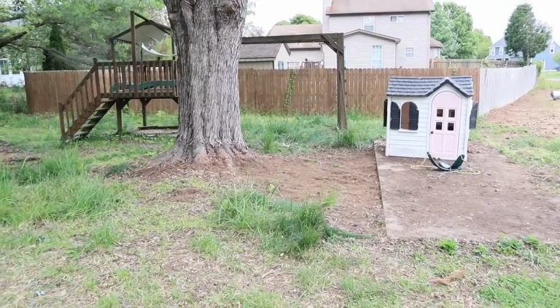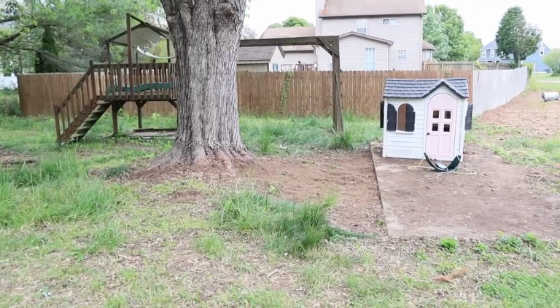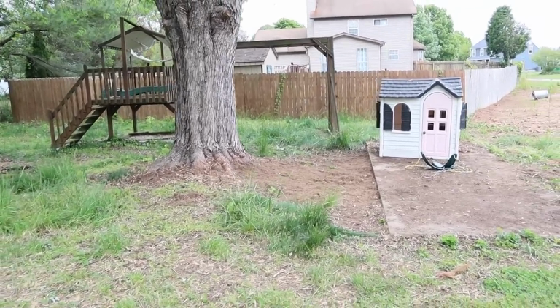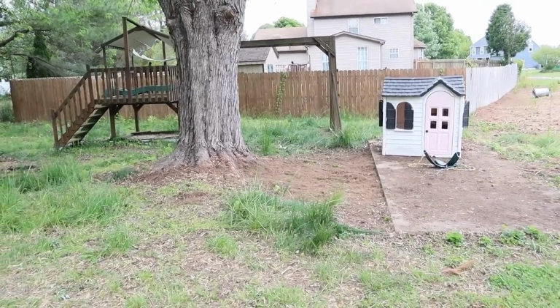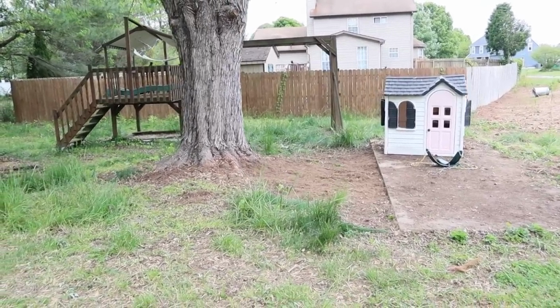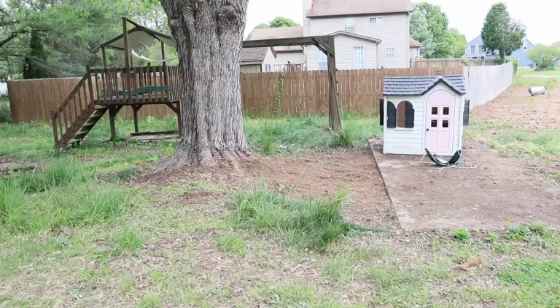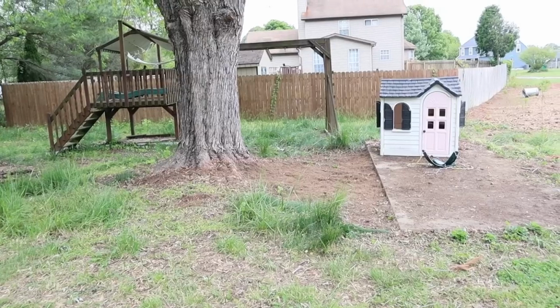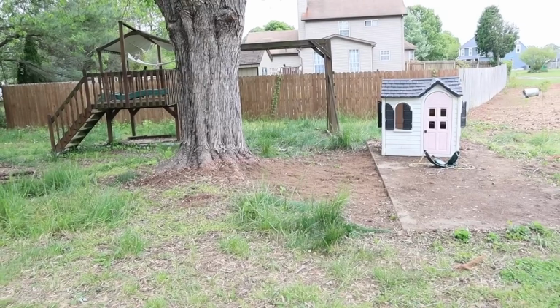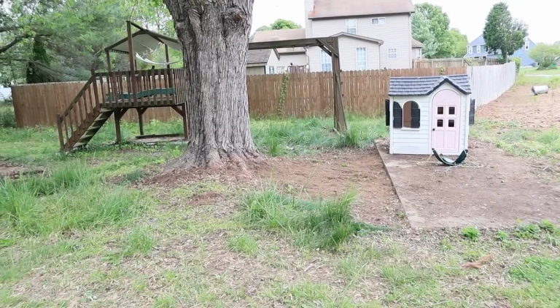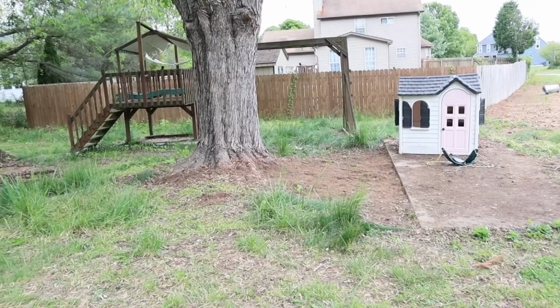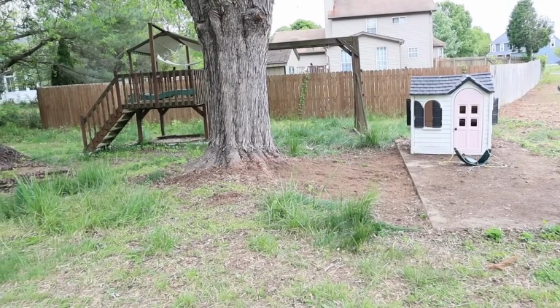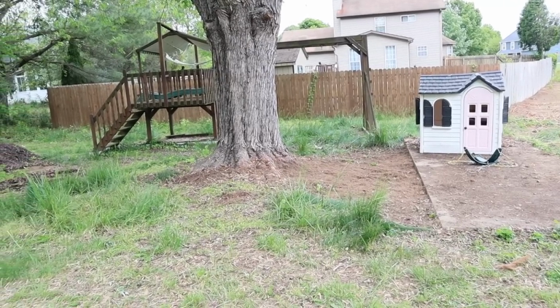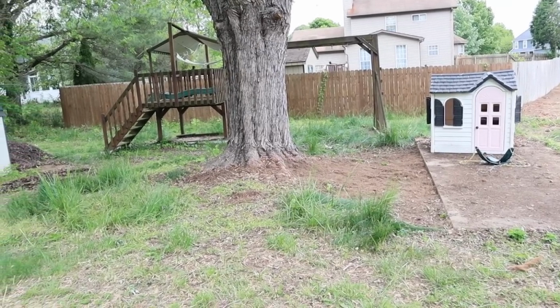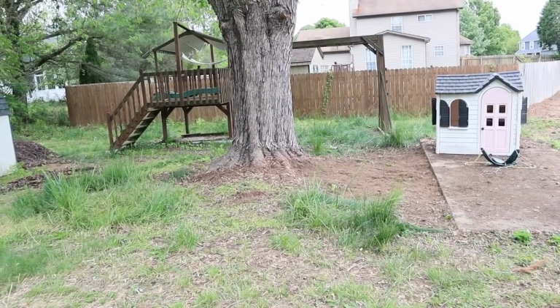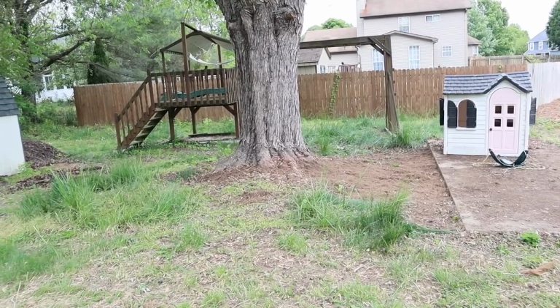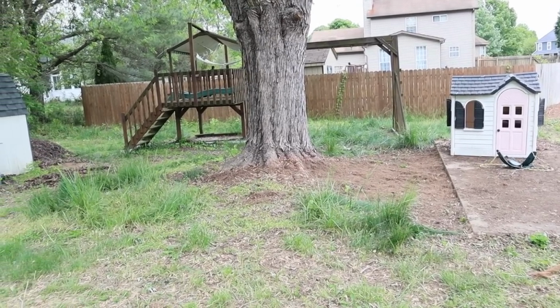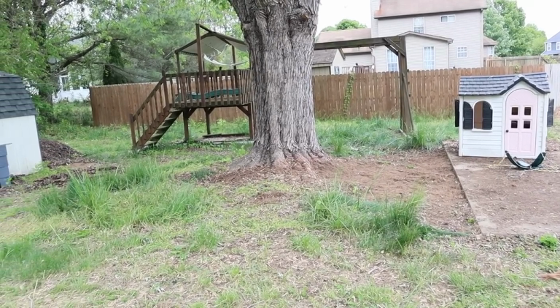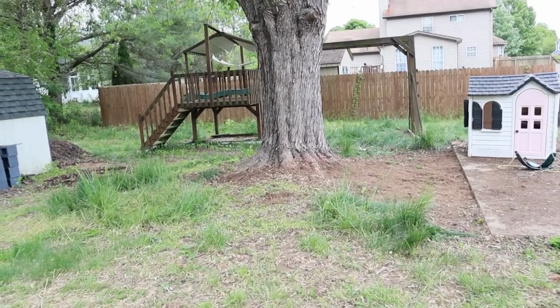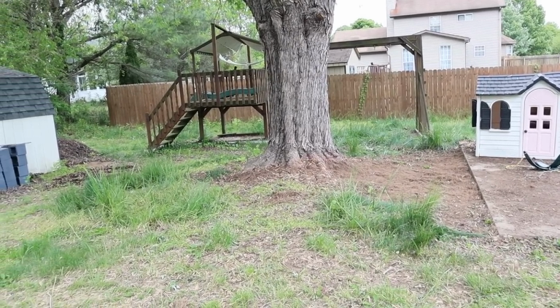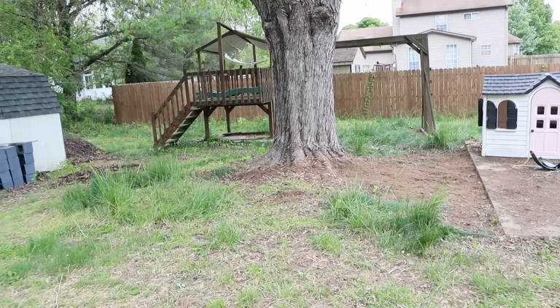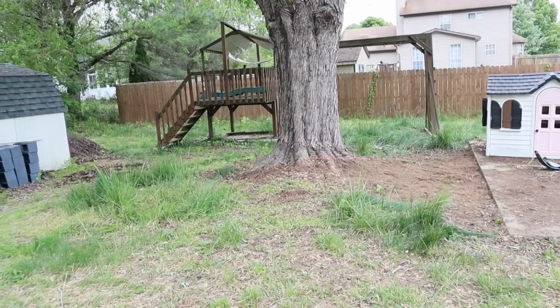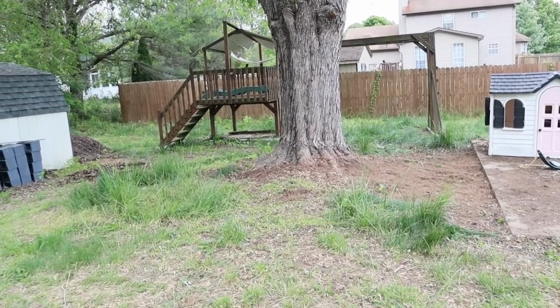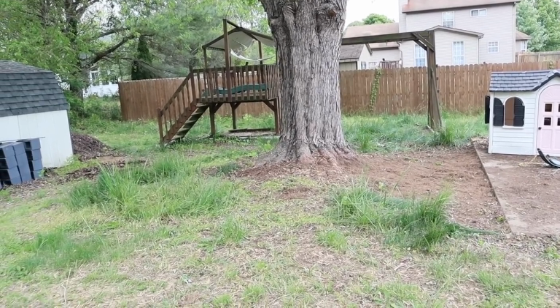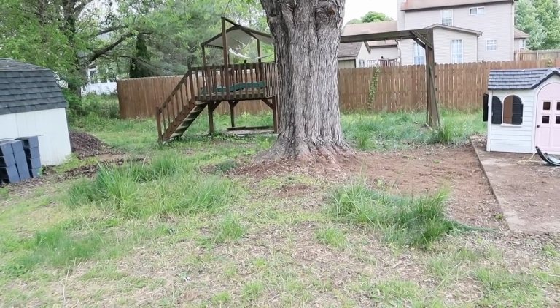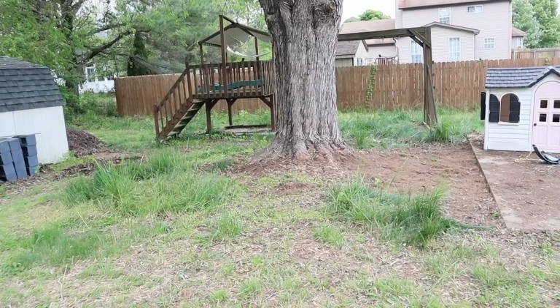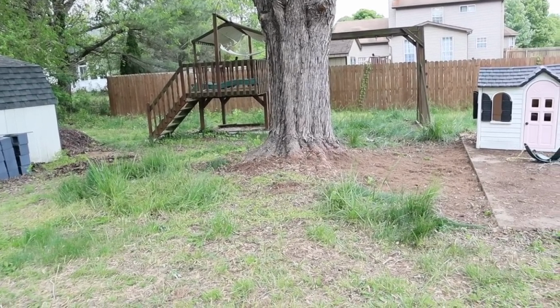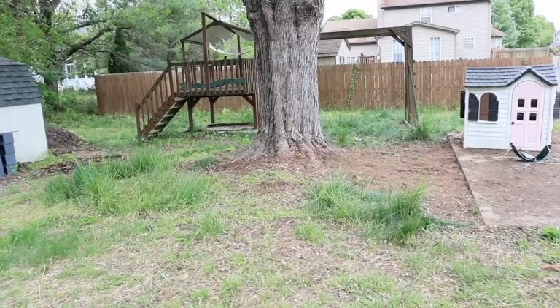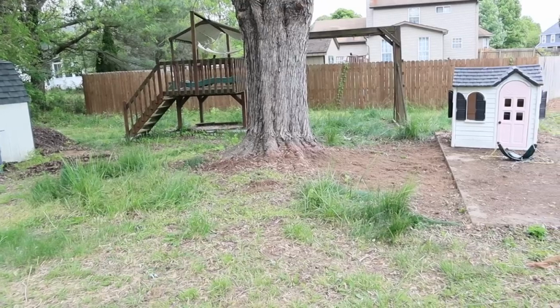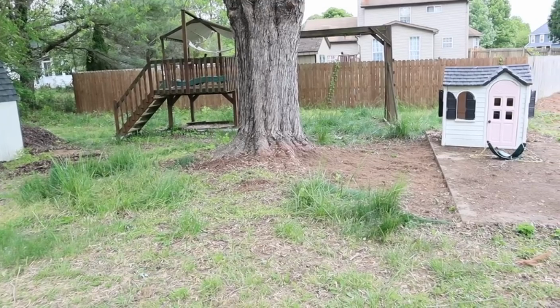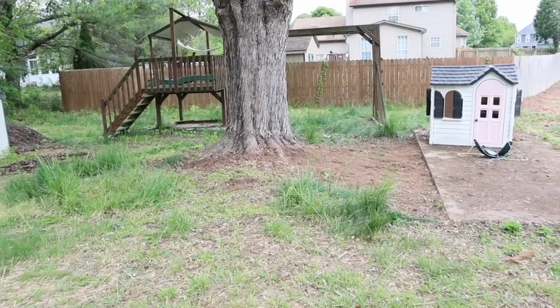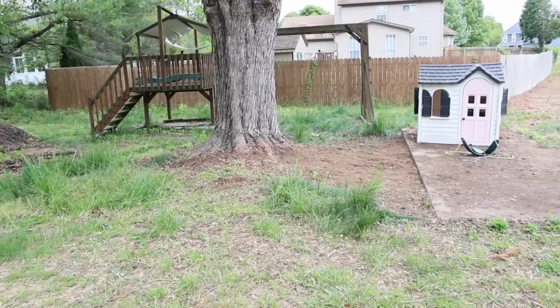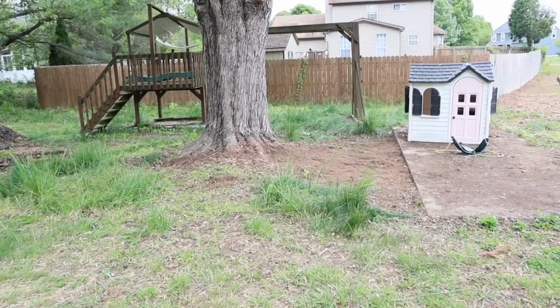I'm going to set up the camera and we're going to see all of this become a manageable lawn again.